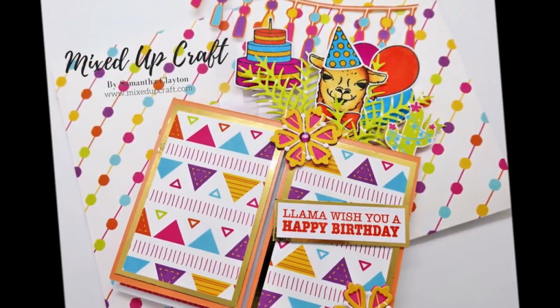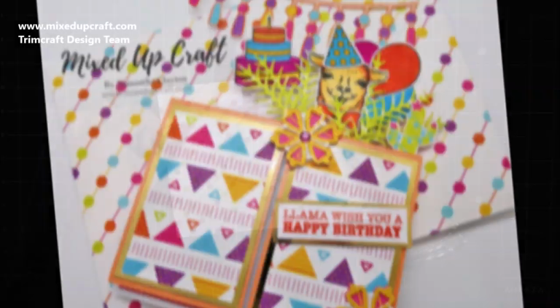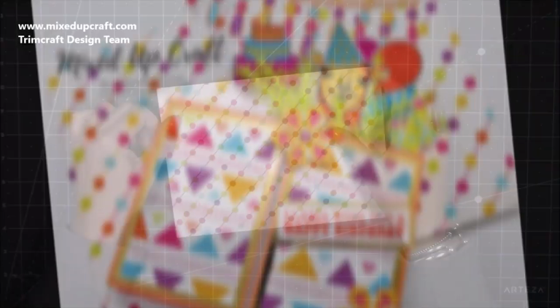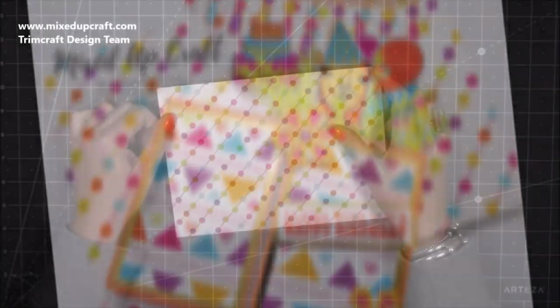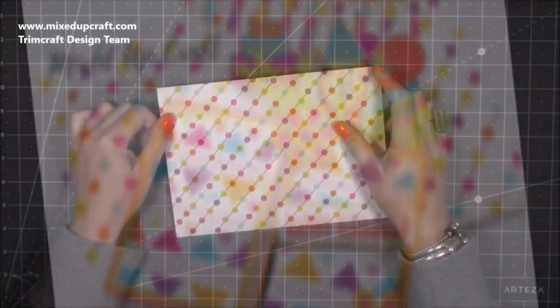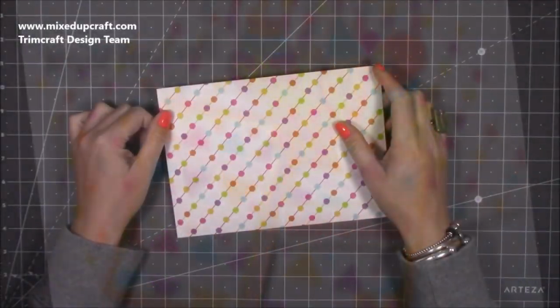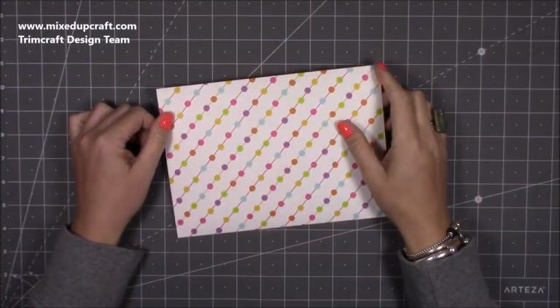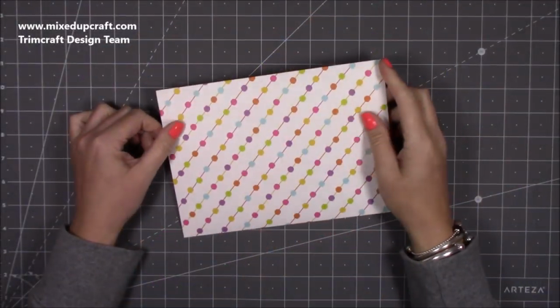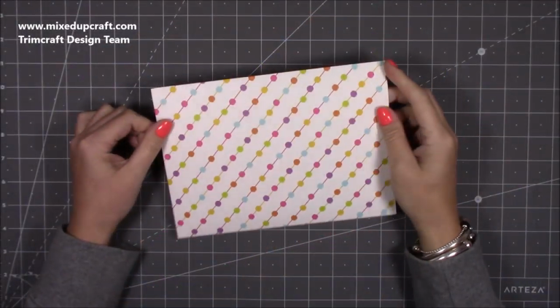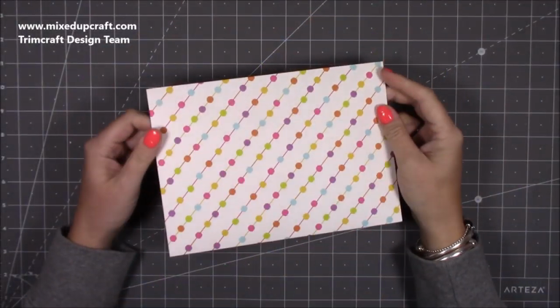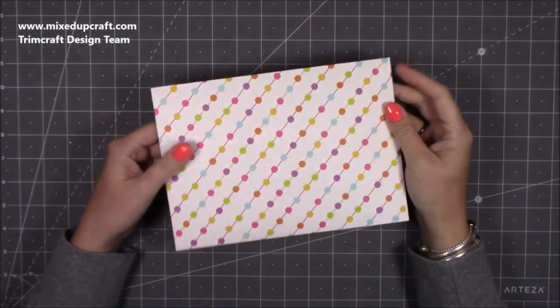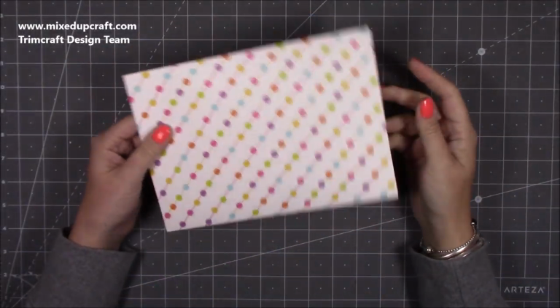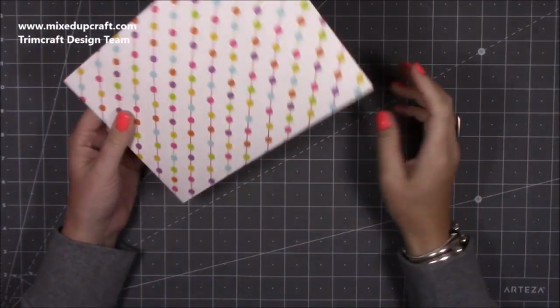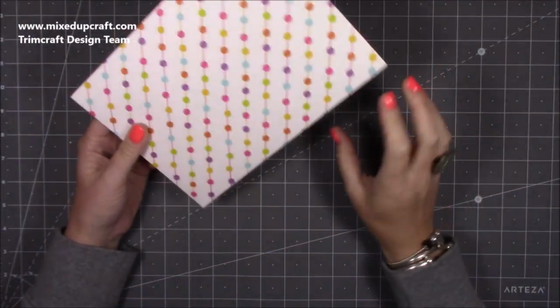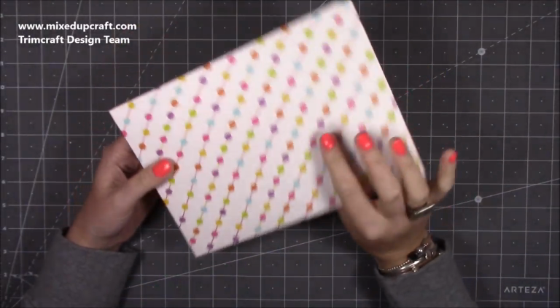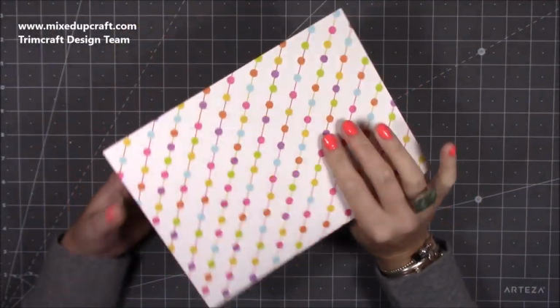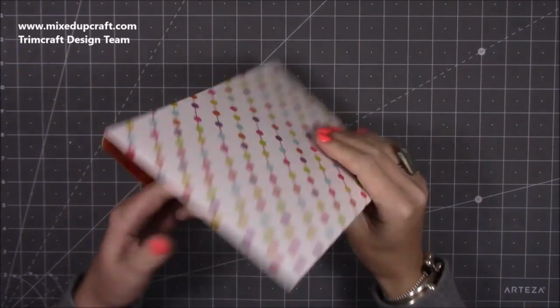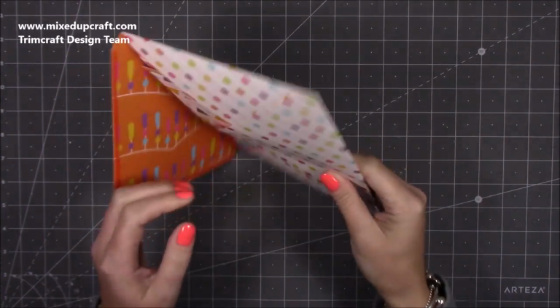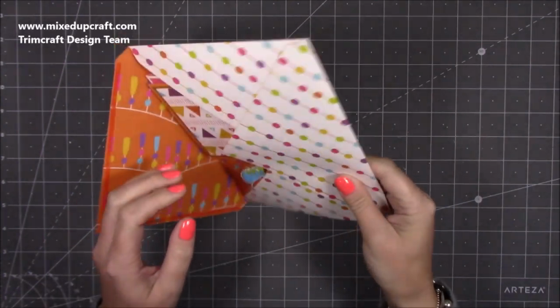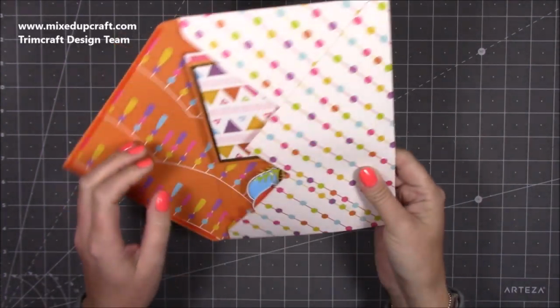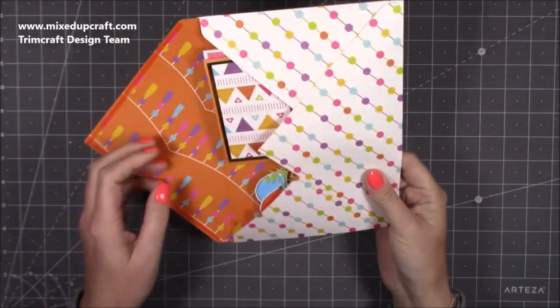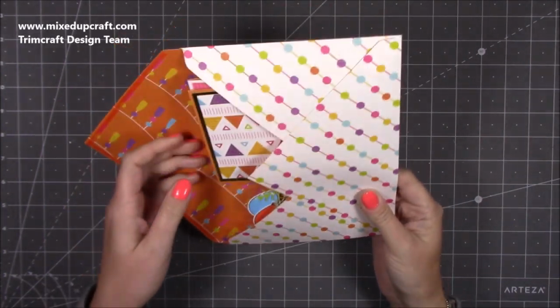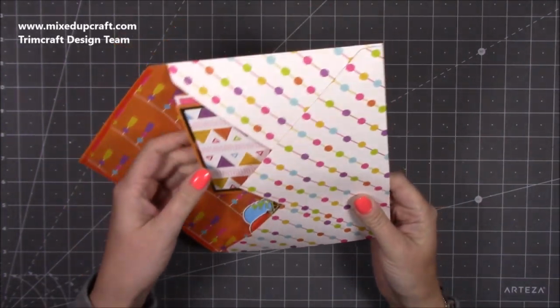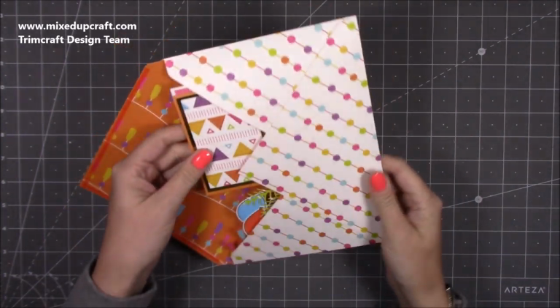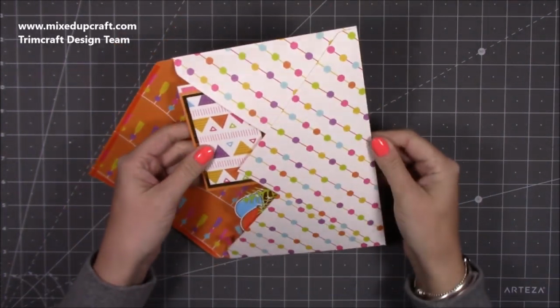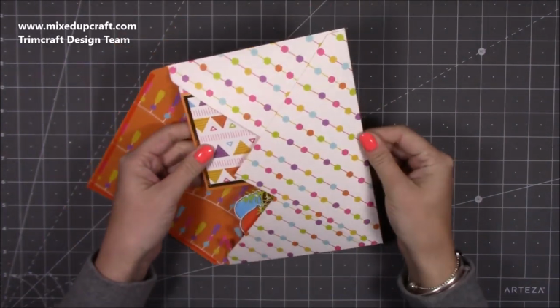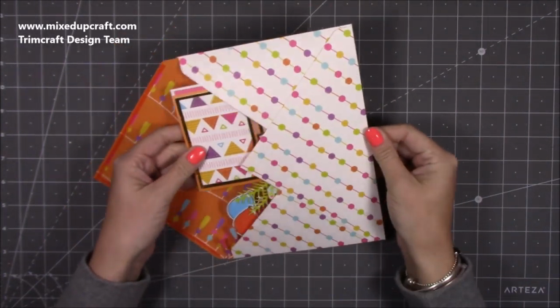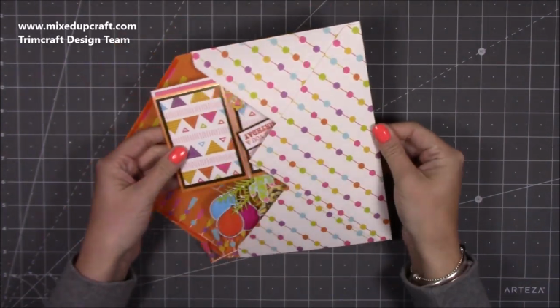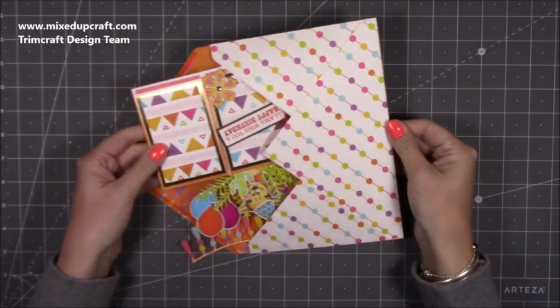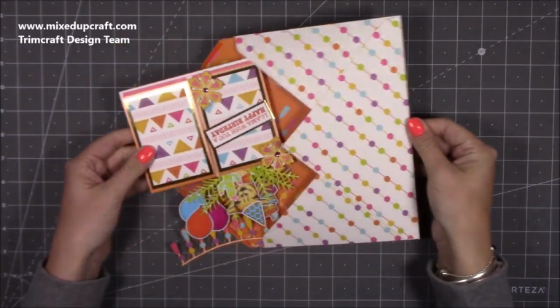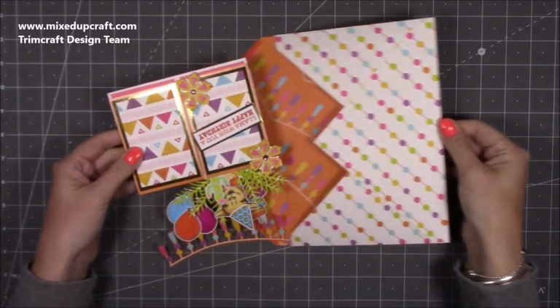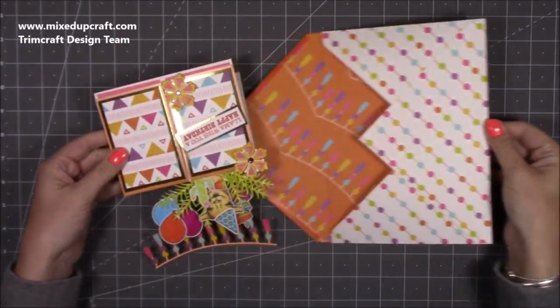Hi everybody, it's Sam at Mixed Up Coyle. Thank you for watching my tutorial today. I'm going to show you how to make this pop-up box card.